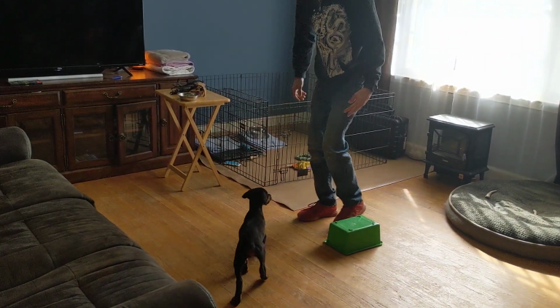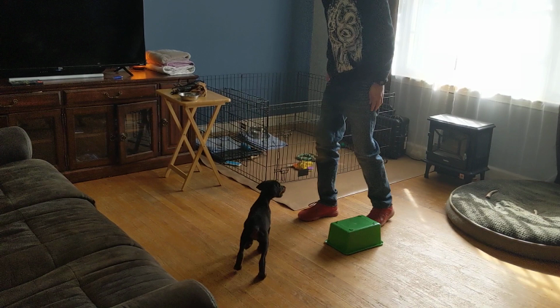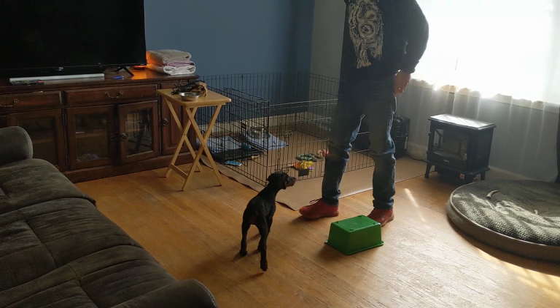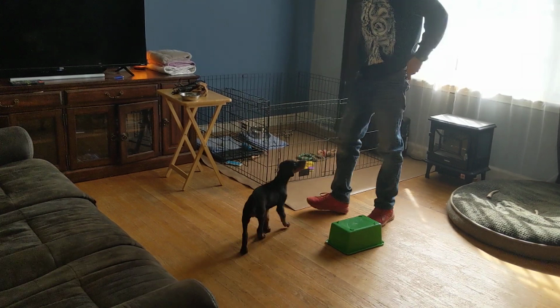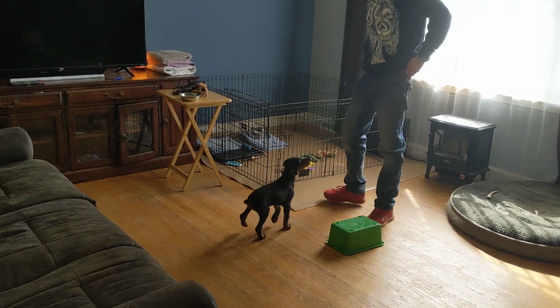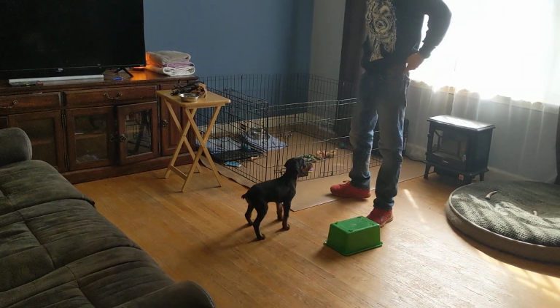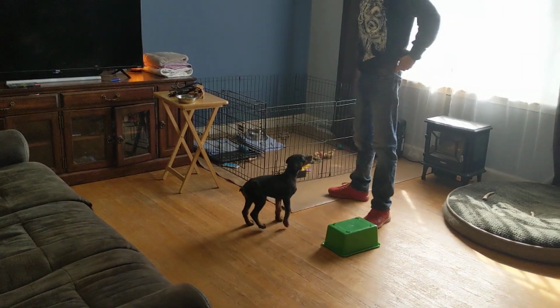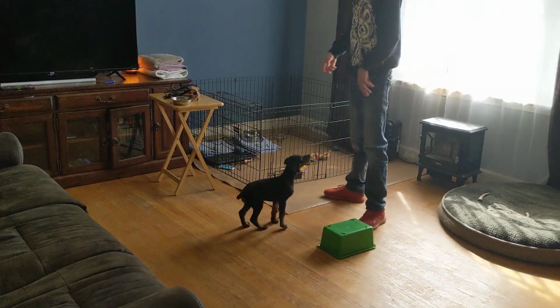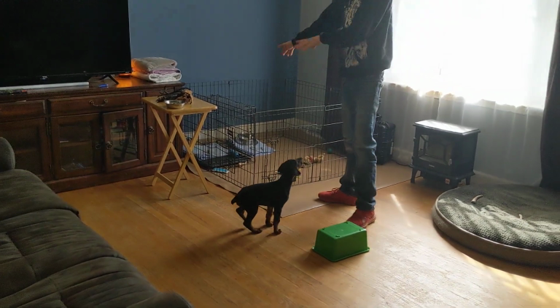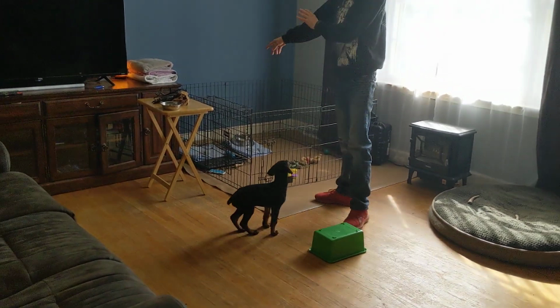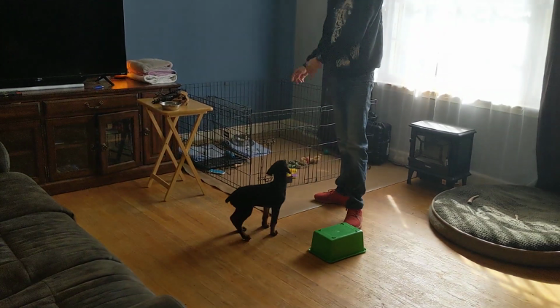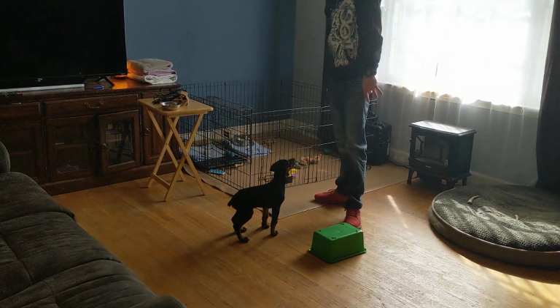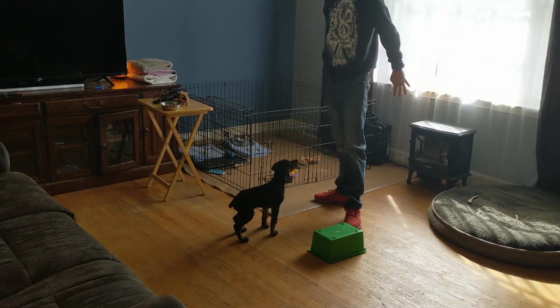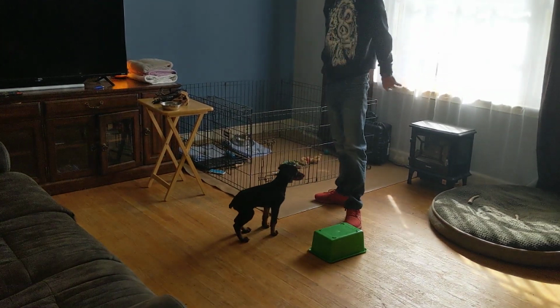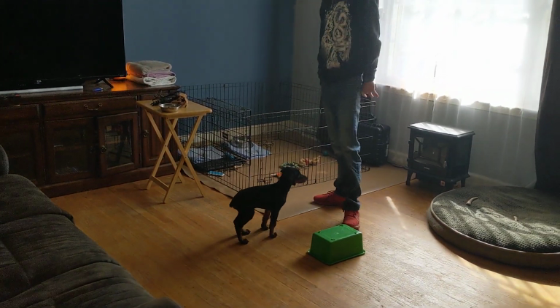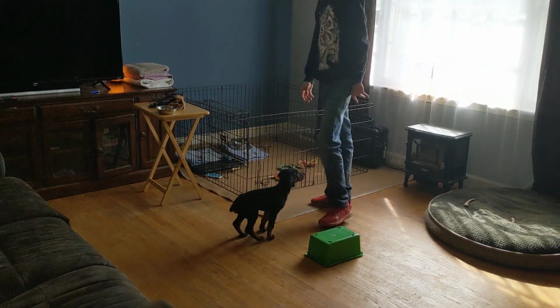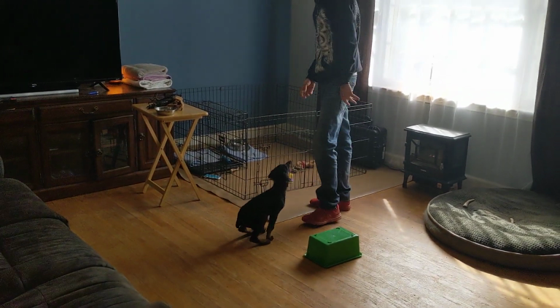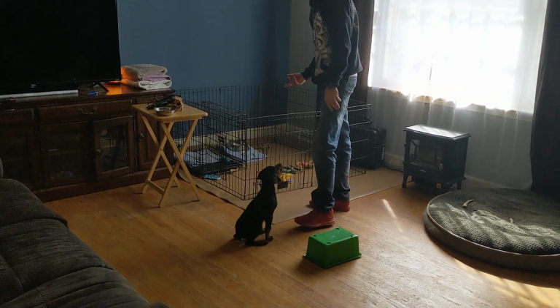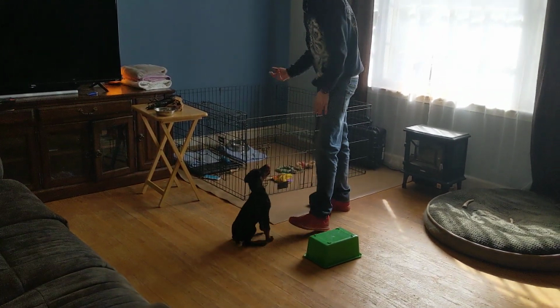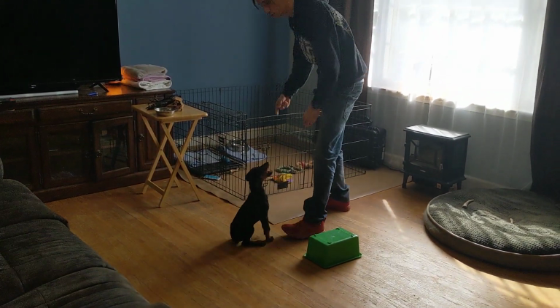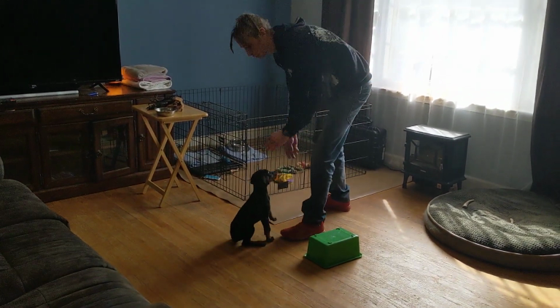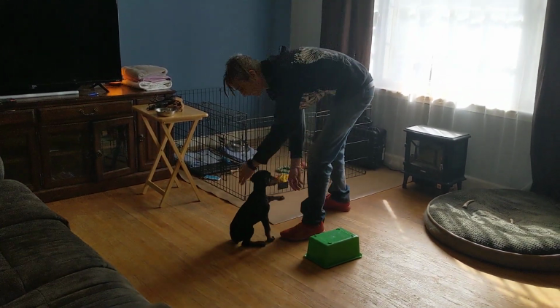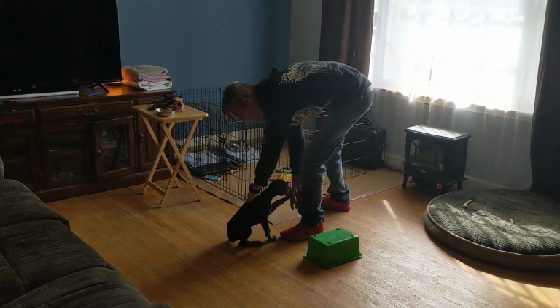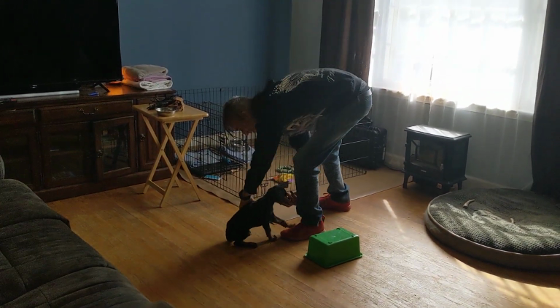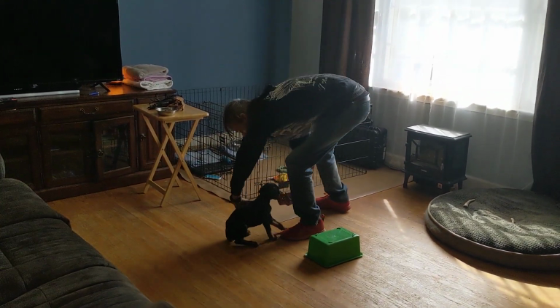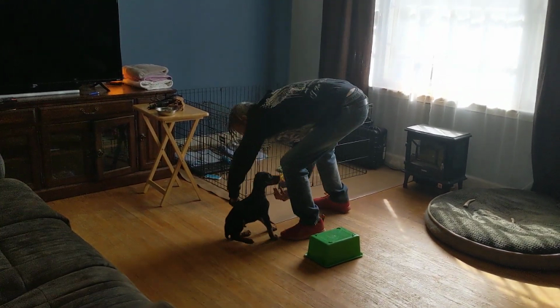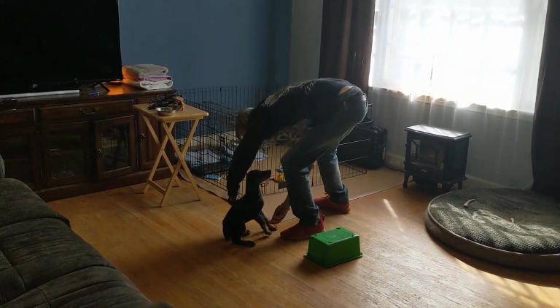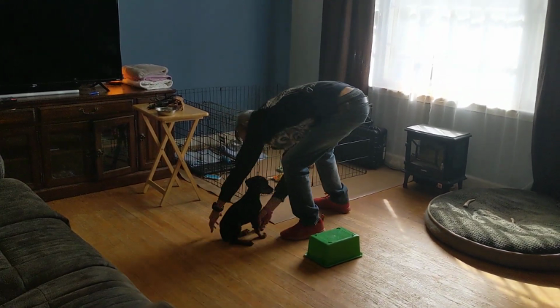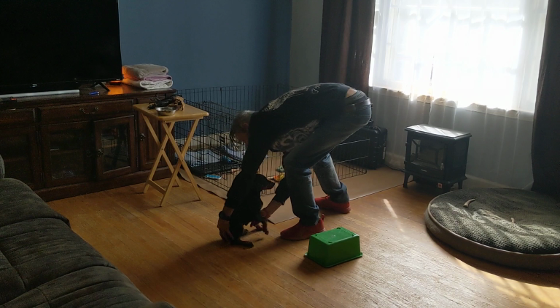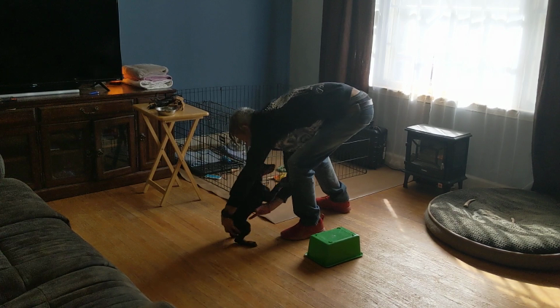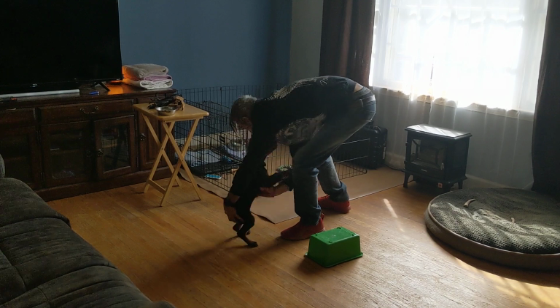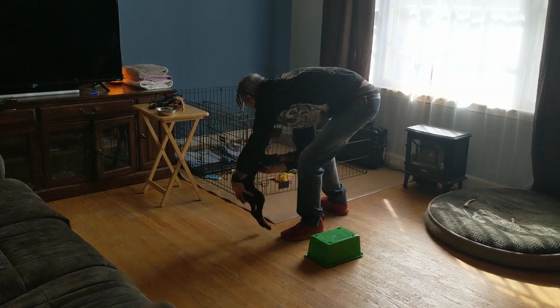He's done some stuff with his crate. Let's show what you do with your crate, buddy, and then we'll wrap this video up.